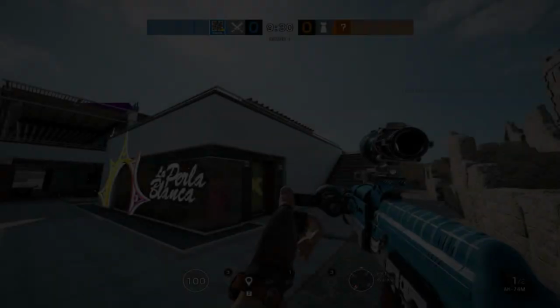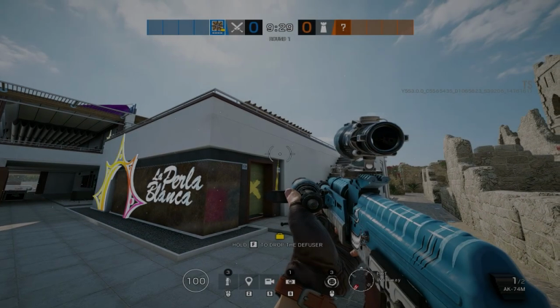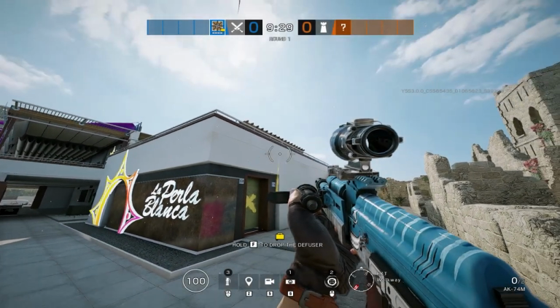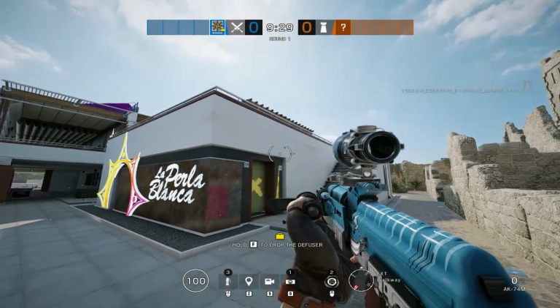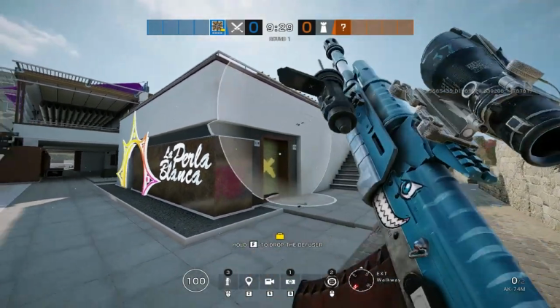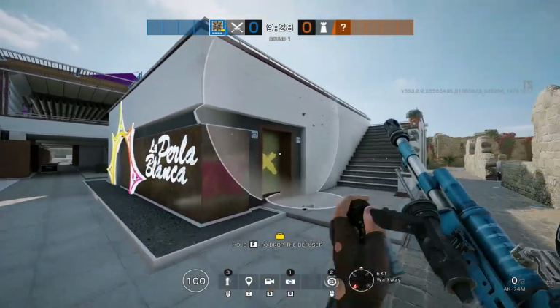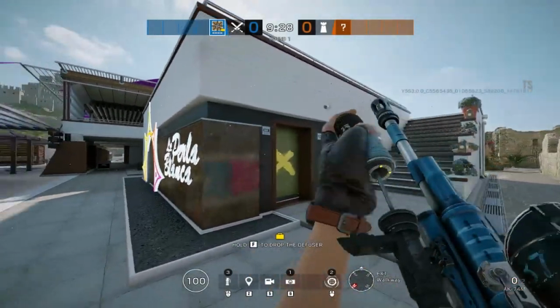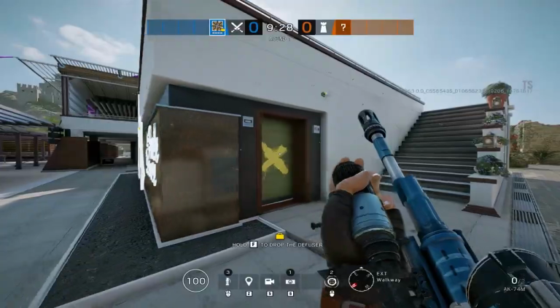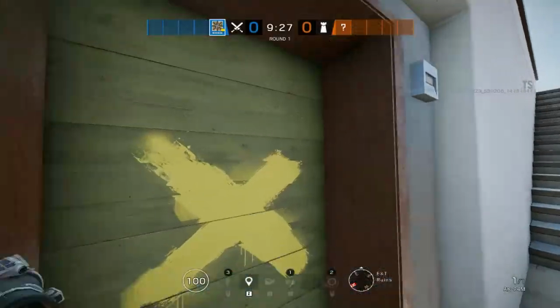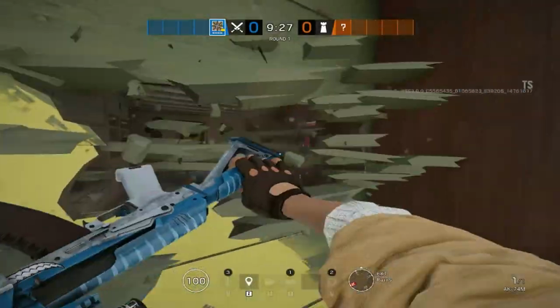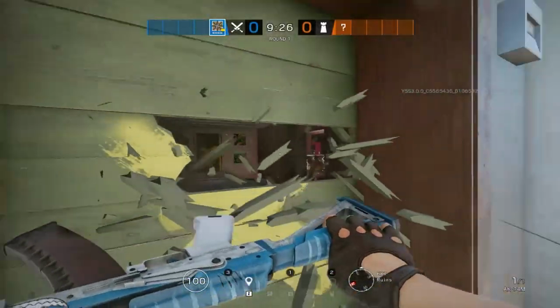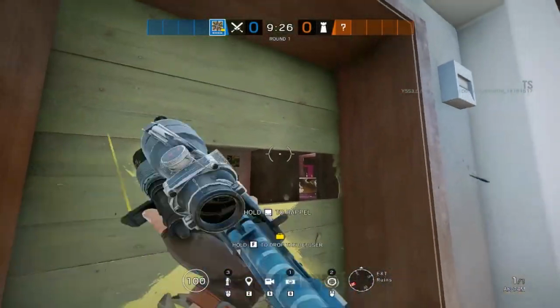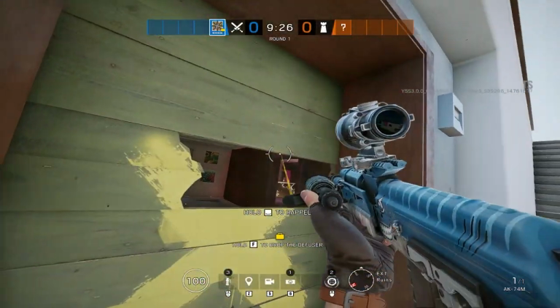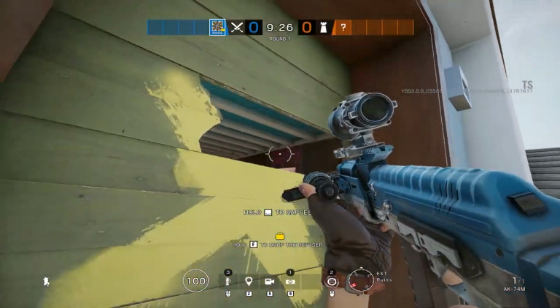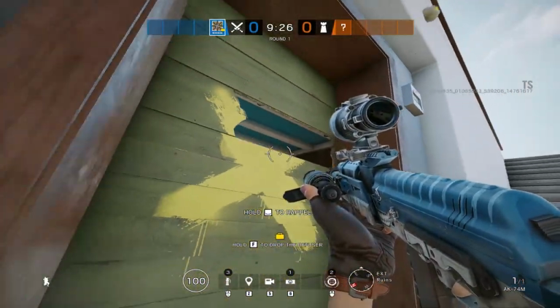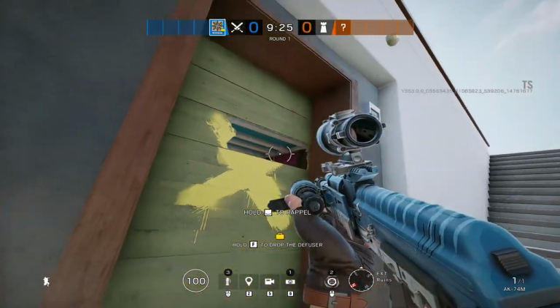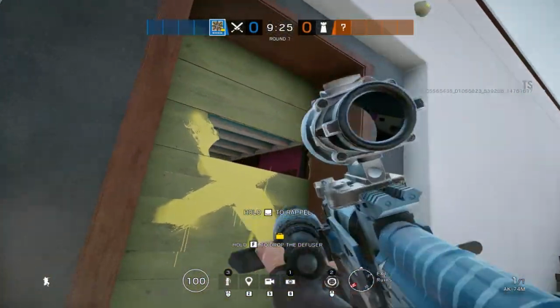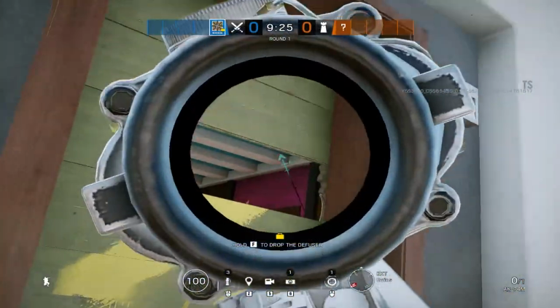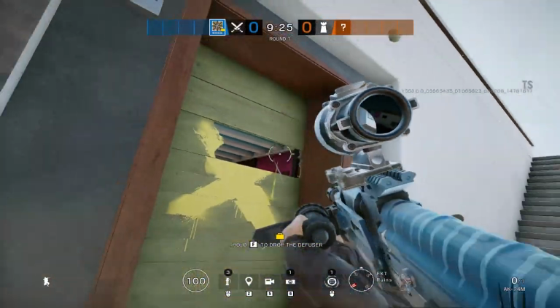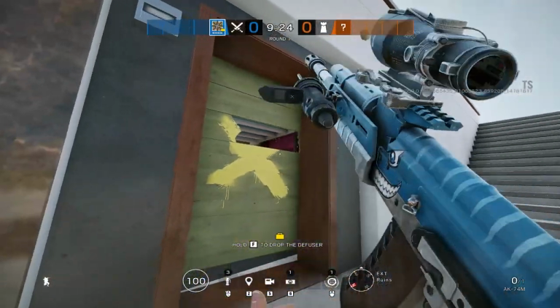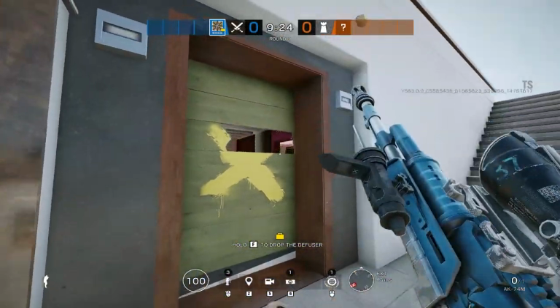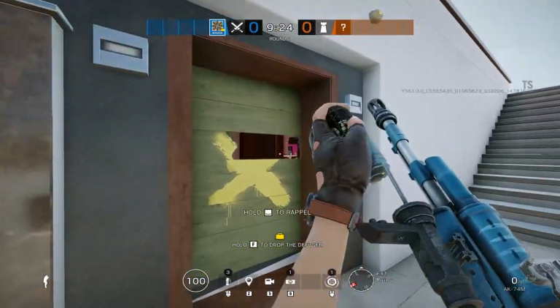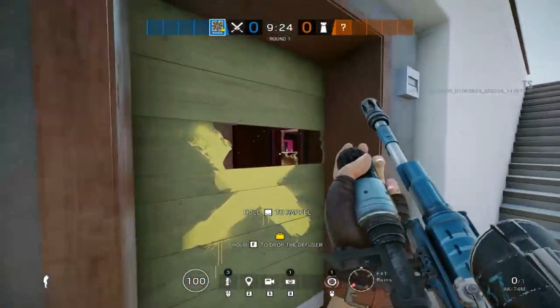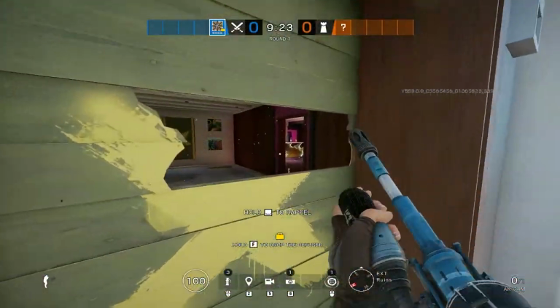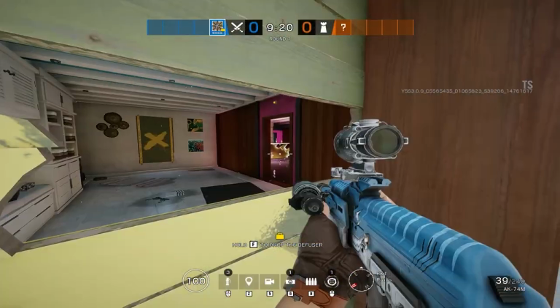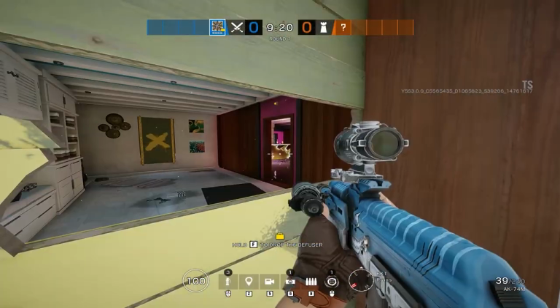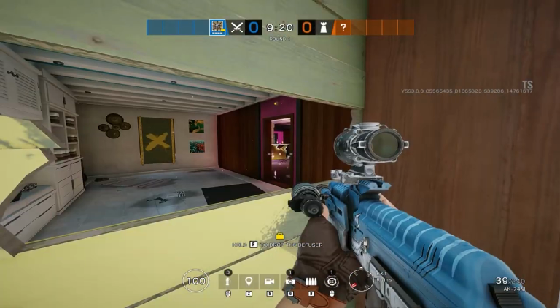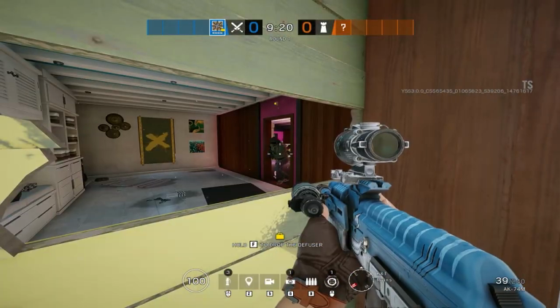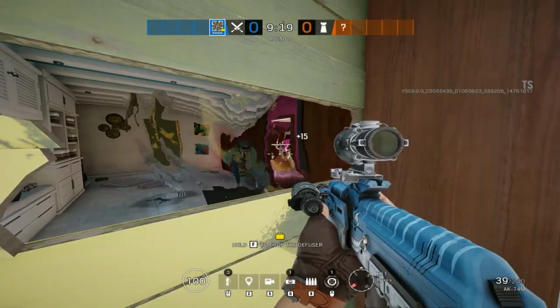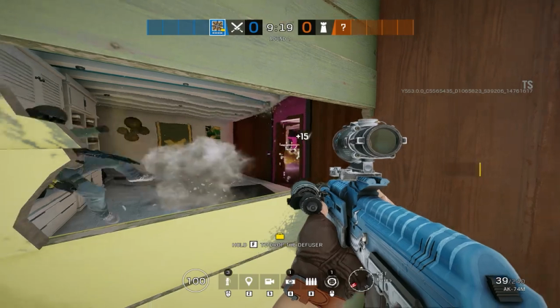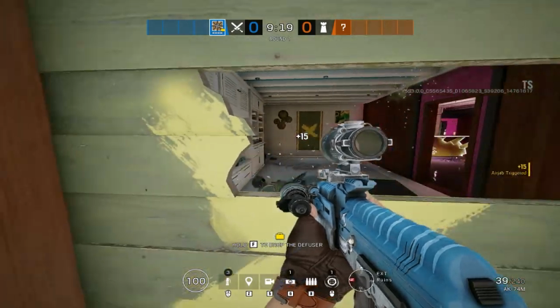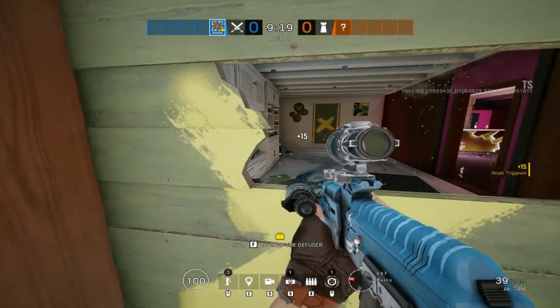Instead of placing an airjab on the outer door, place one on the inner door so that way if anyone tries to go to the window or the door, they'll get caught by the airjab.